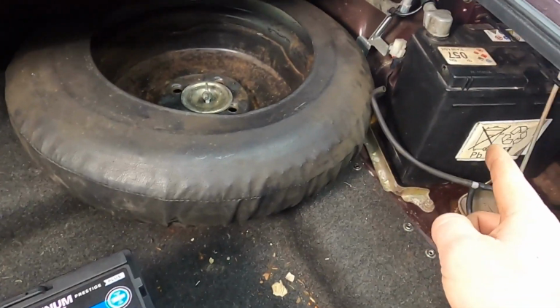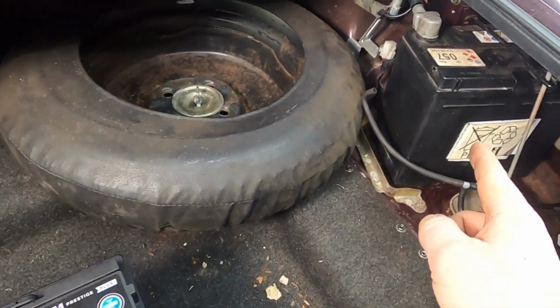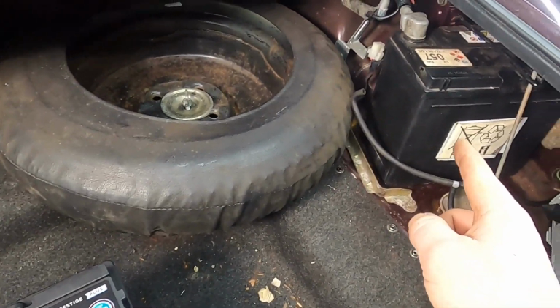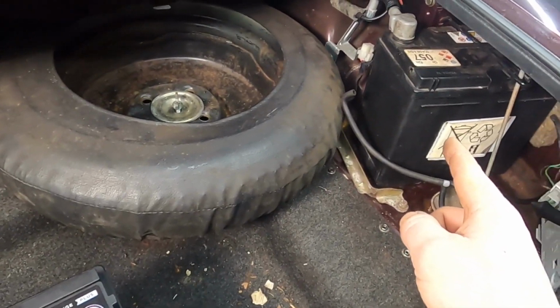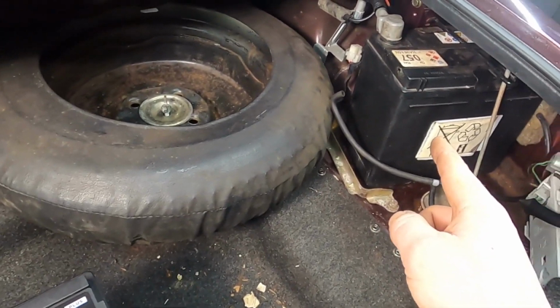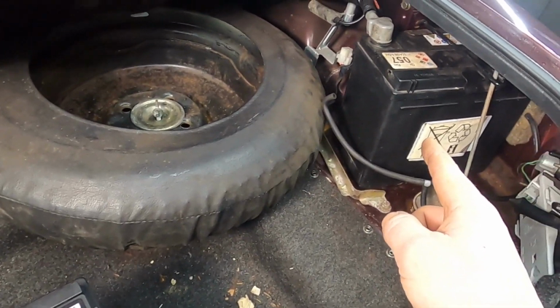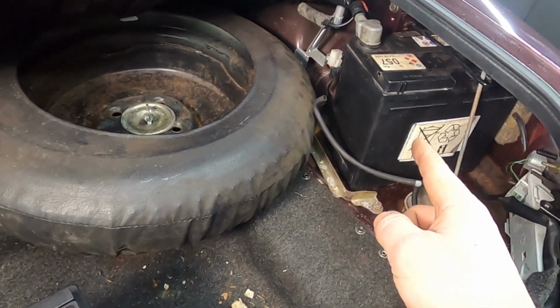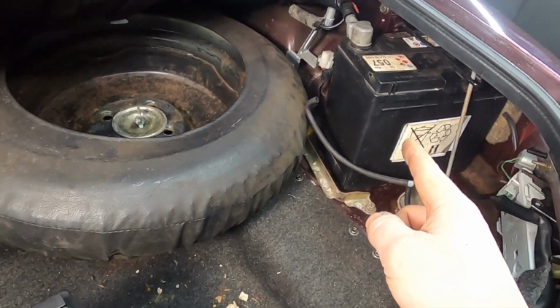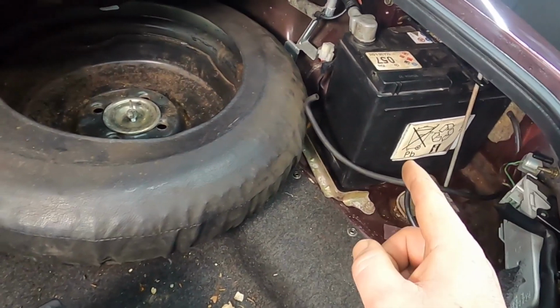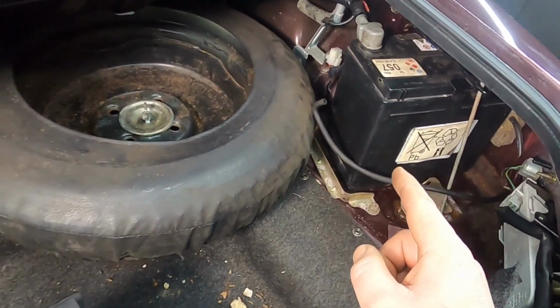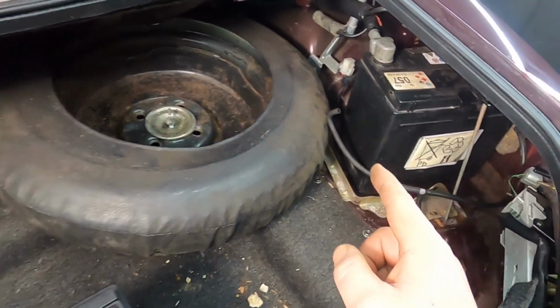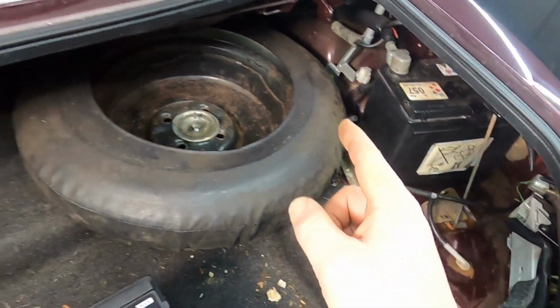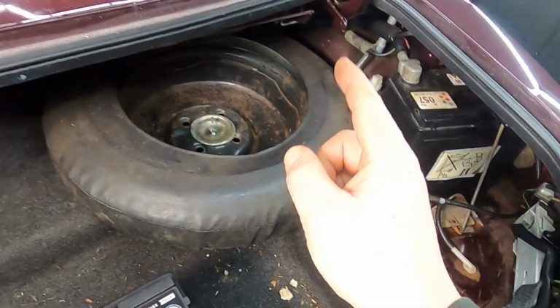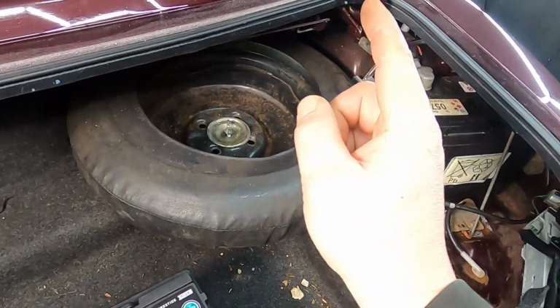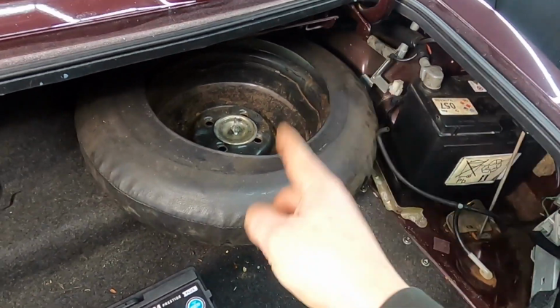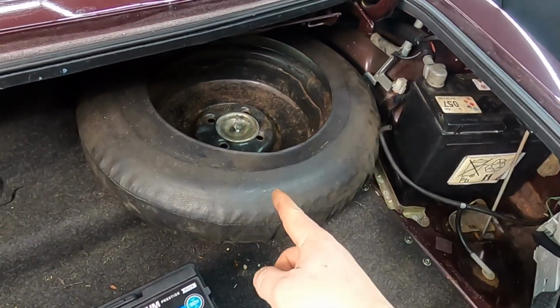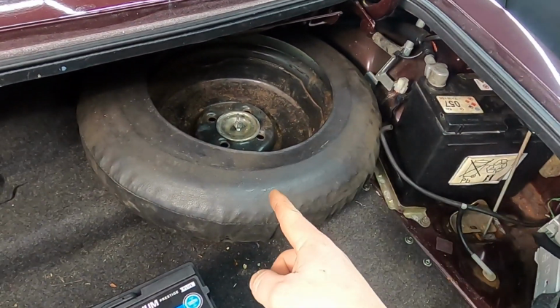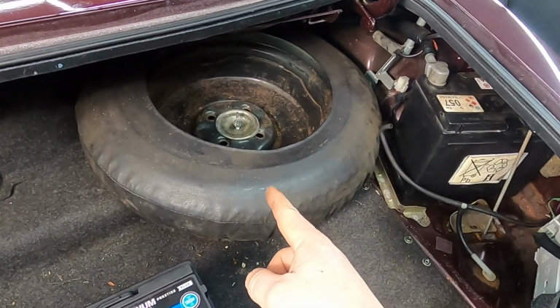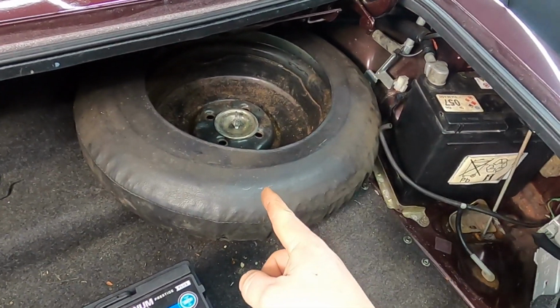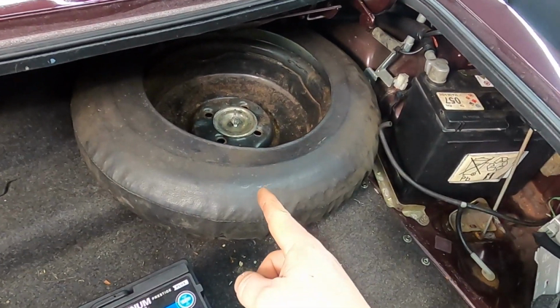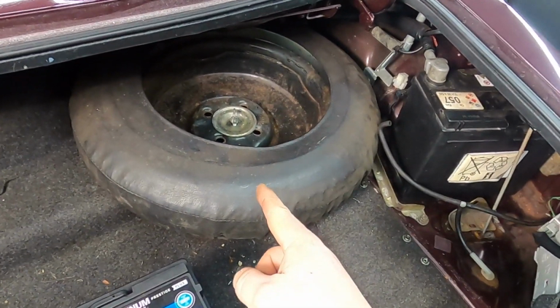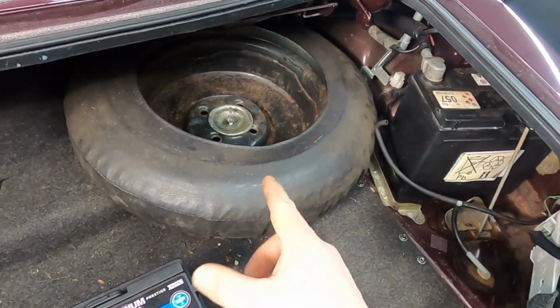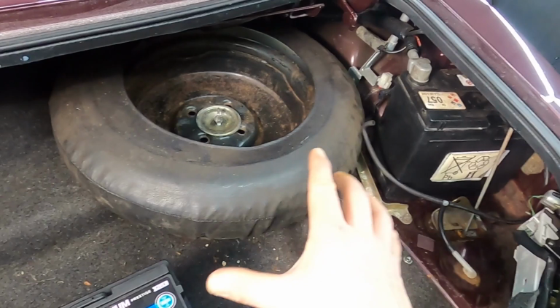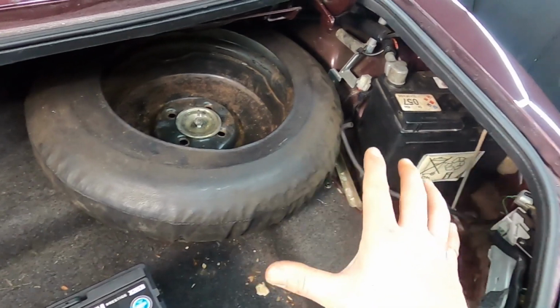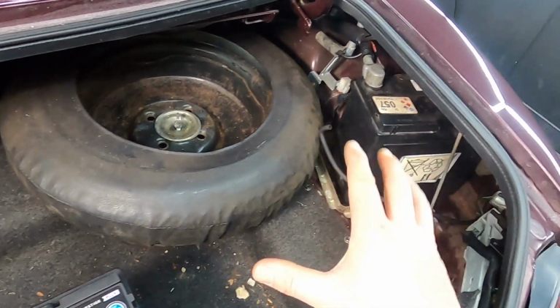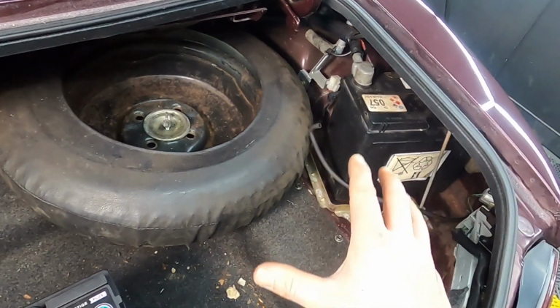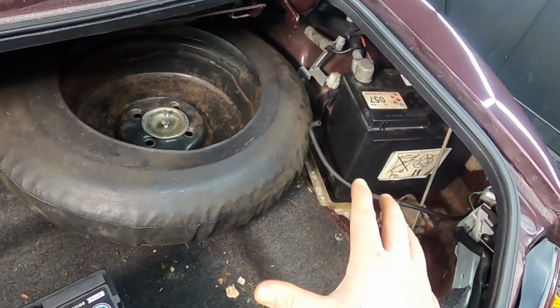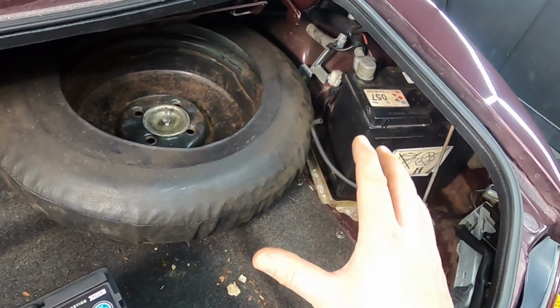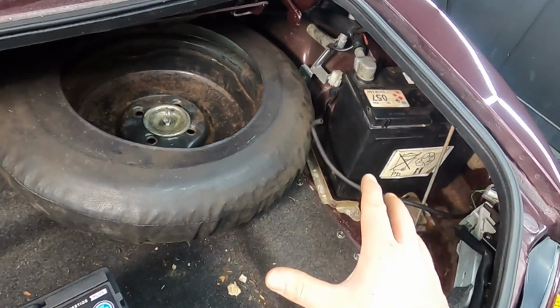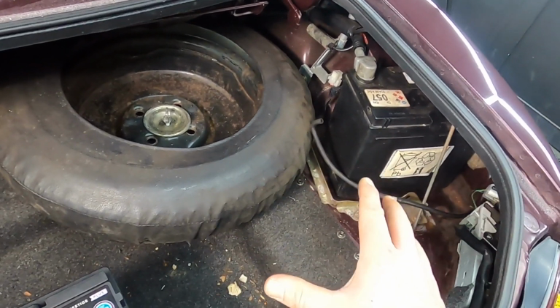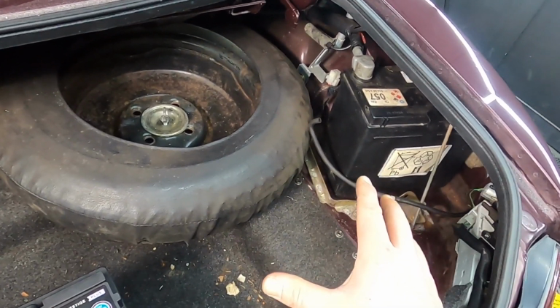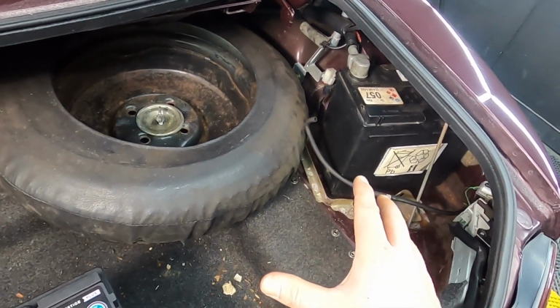Let's get ripping this battery out. To make life easier, I'm going to remove the spare wheel so I've got a bit more room to play.